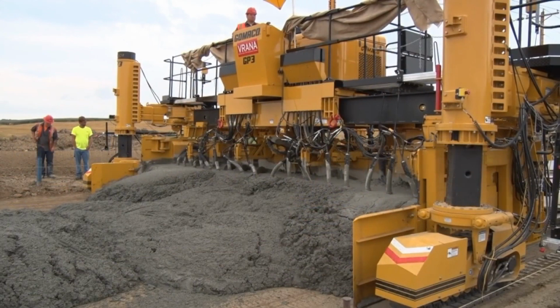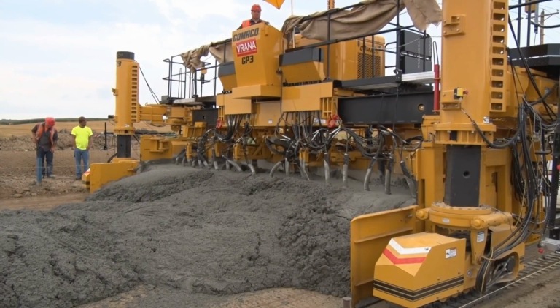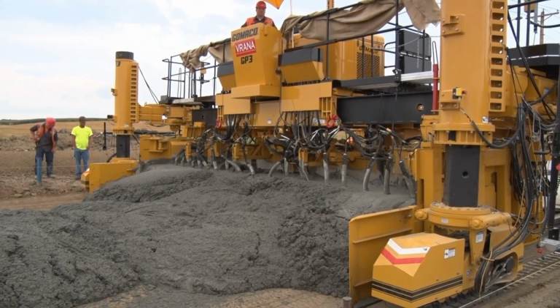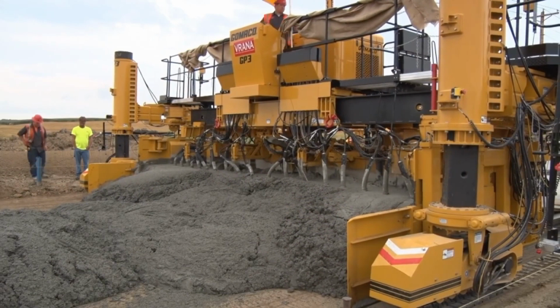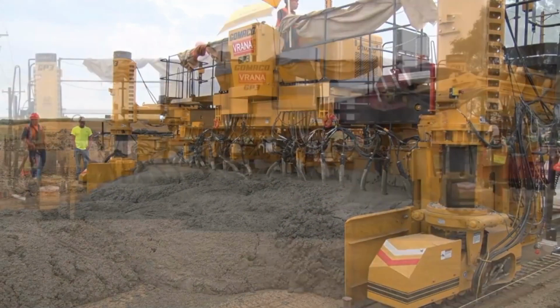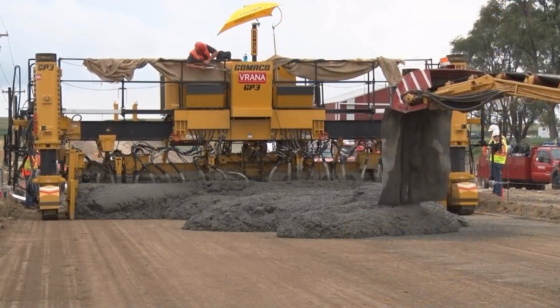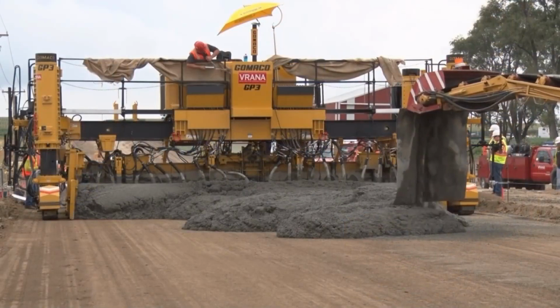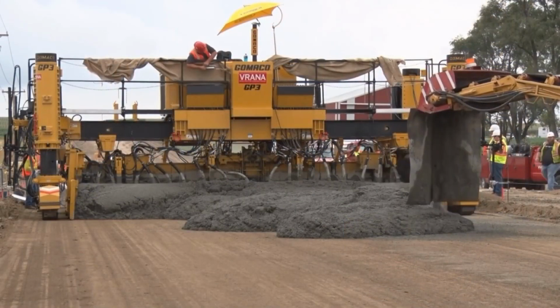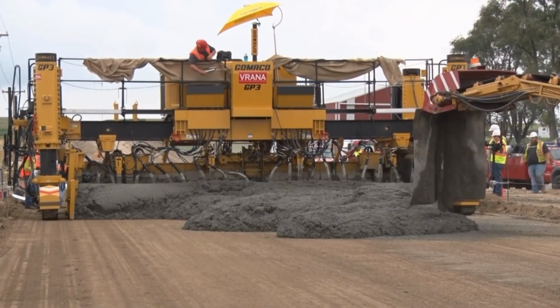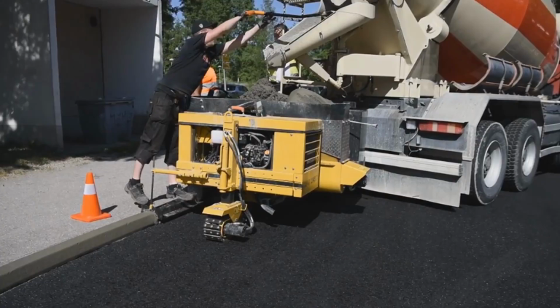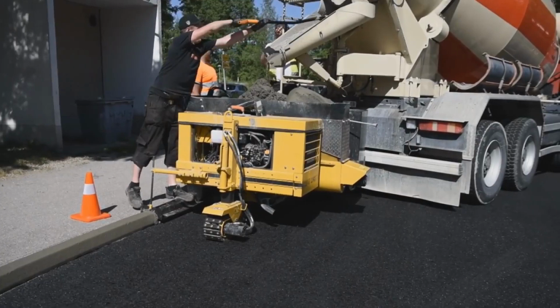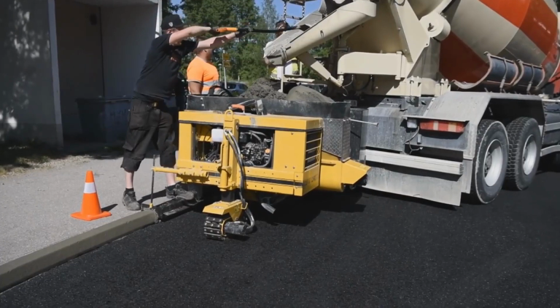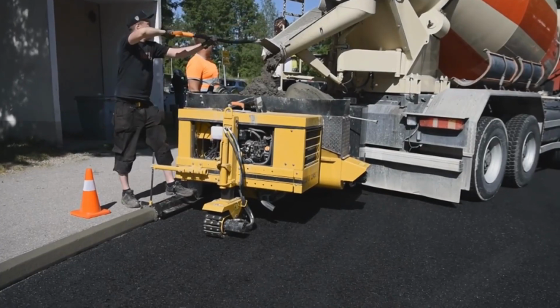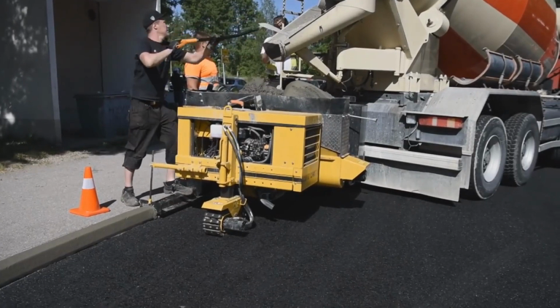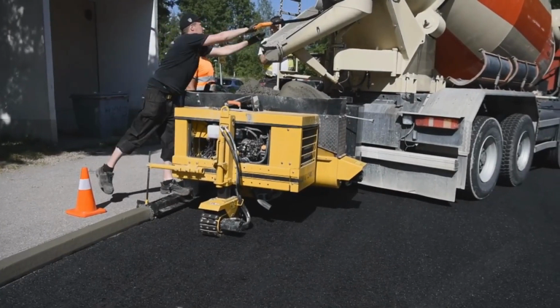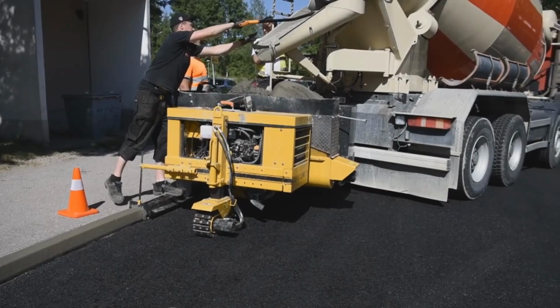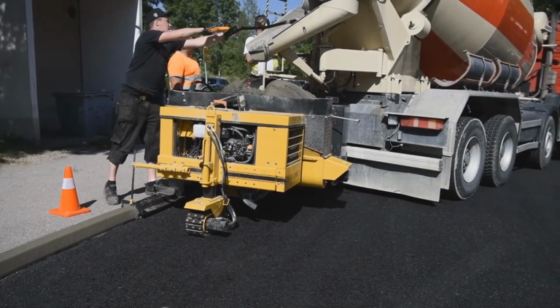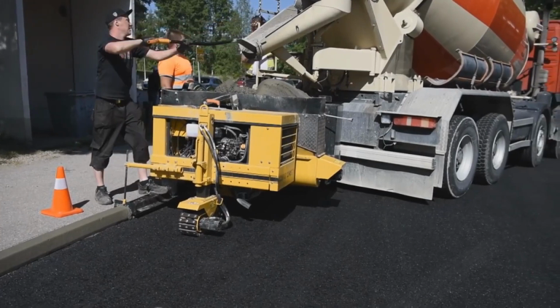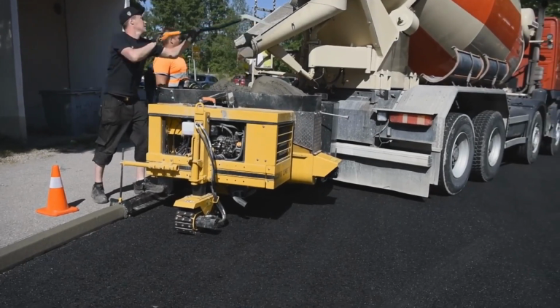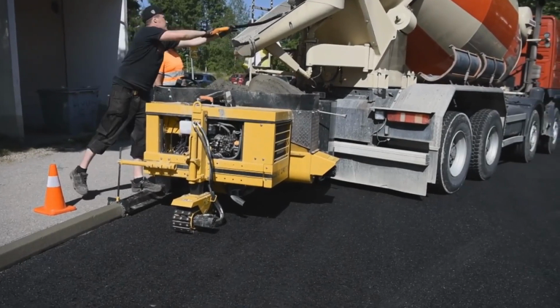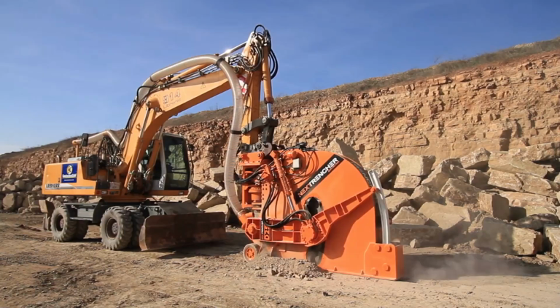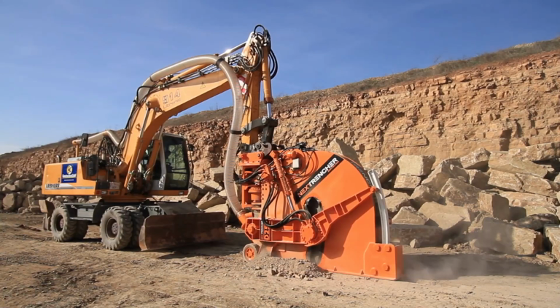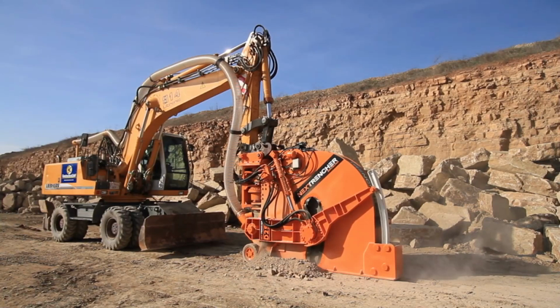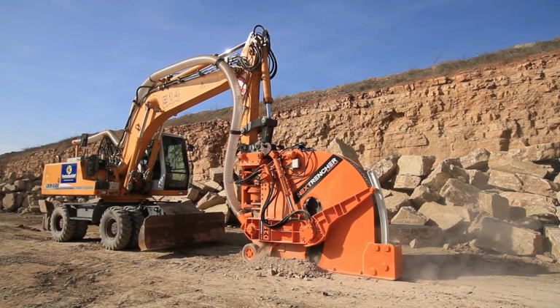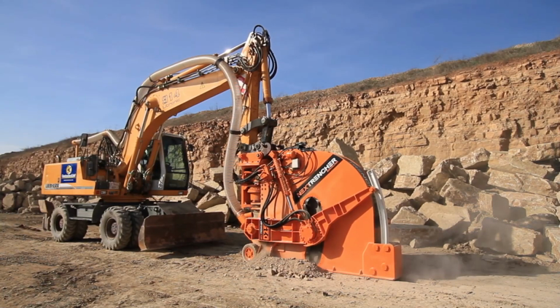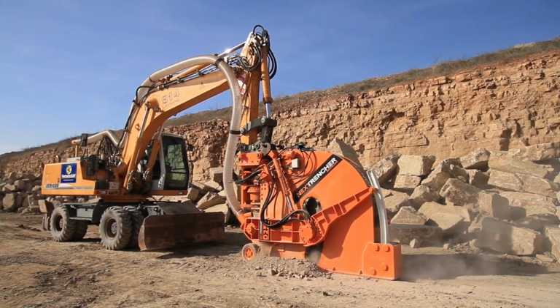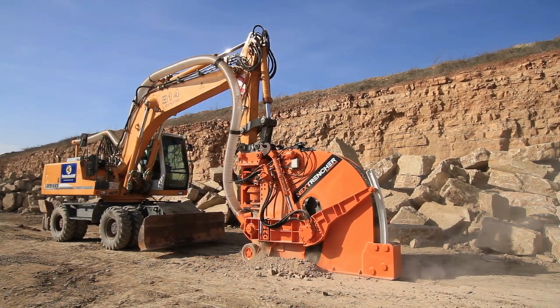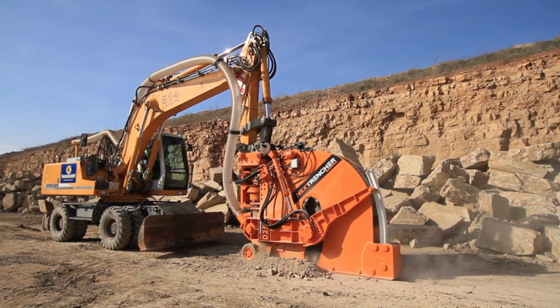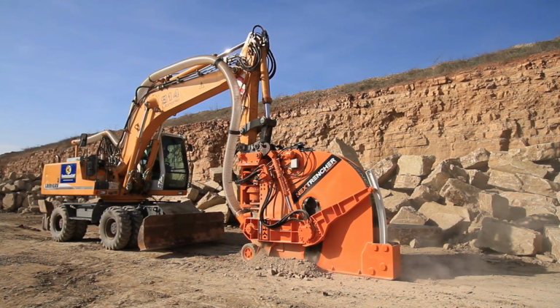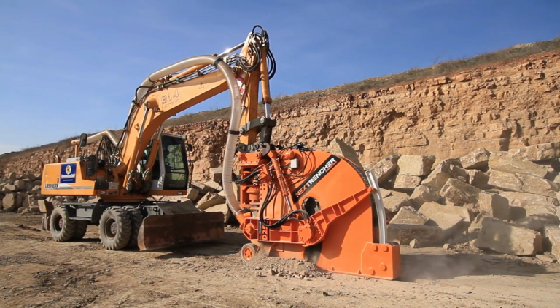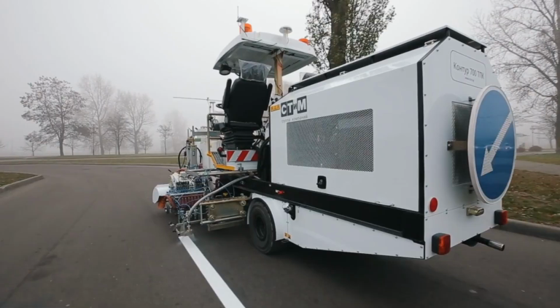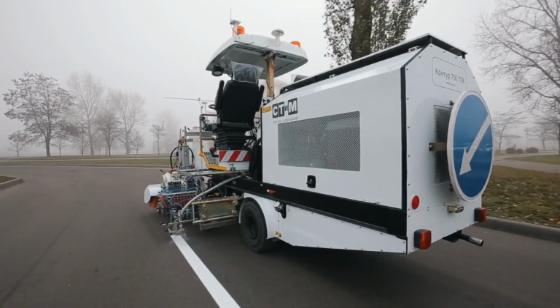Hello all friends. In this video, I will show you about the most incredible road construction machines in the world.